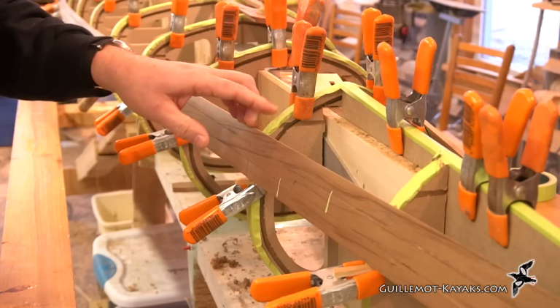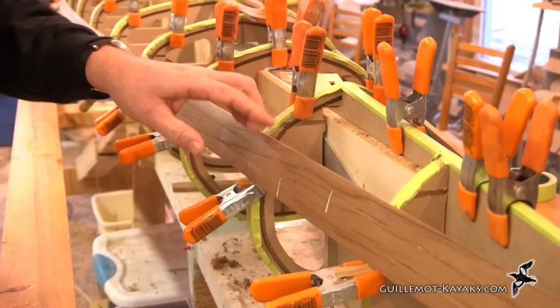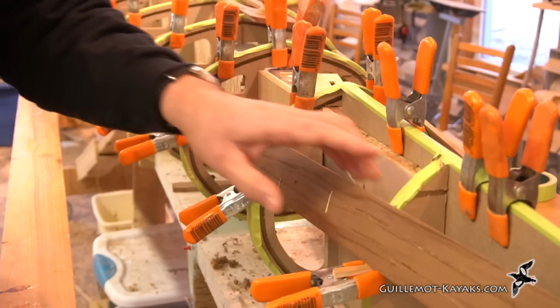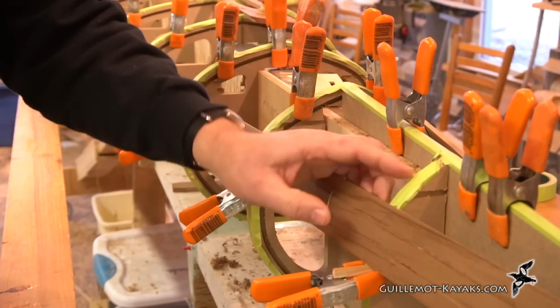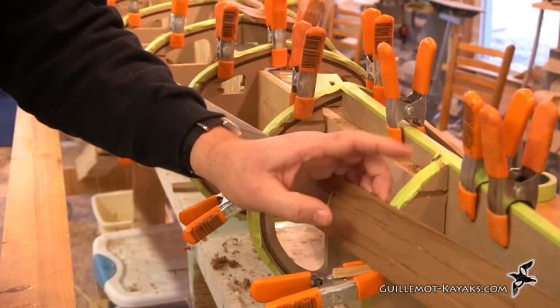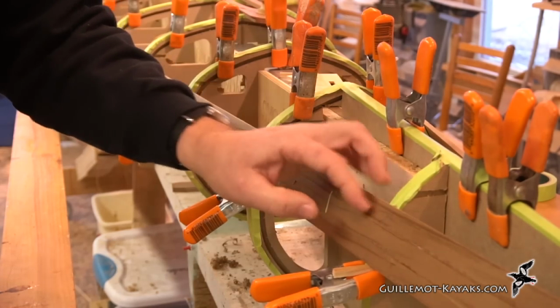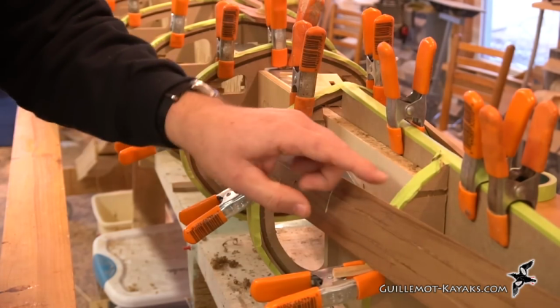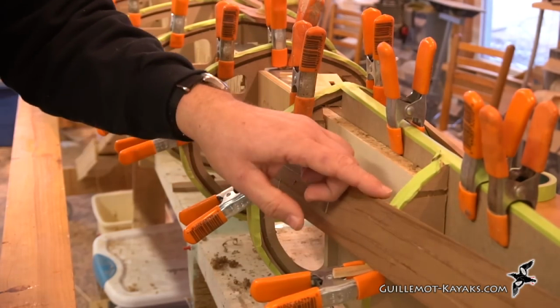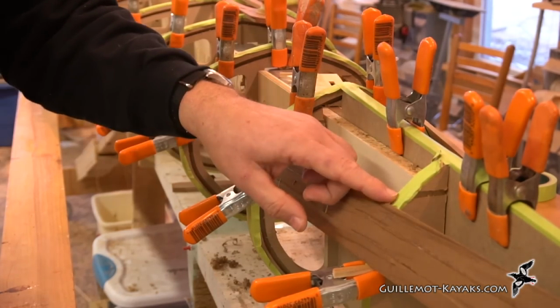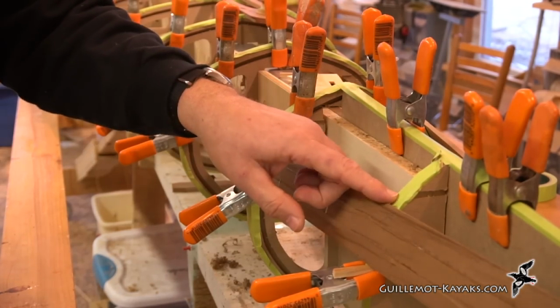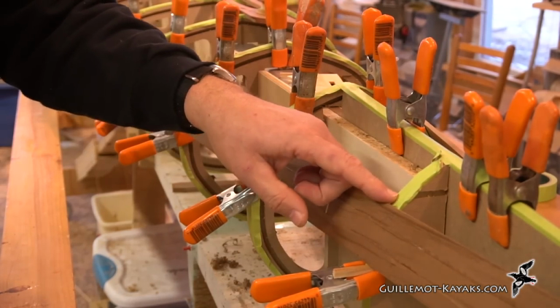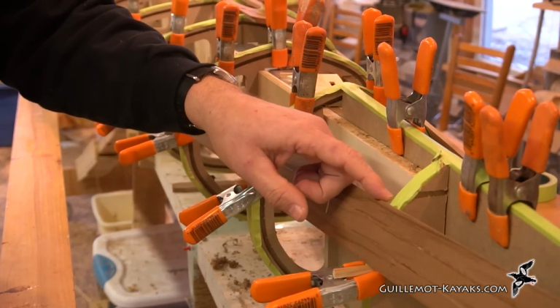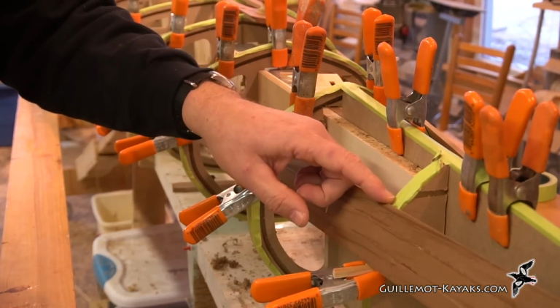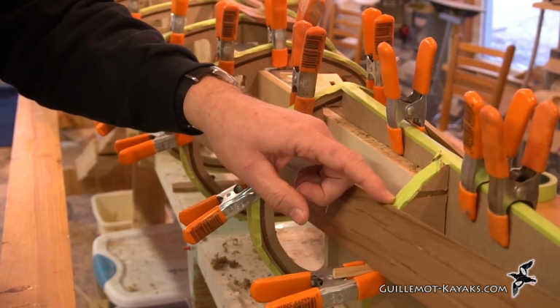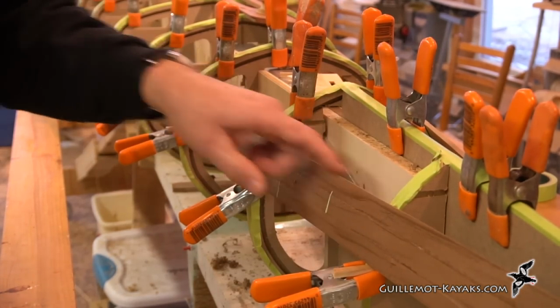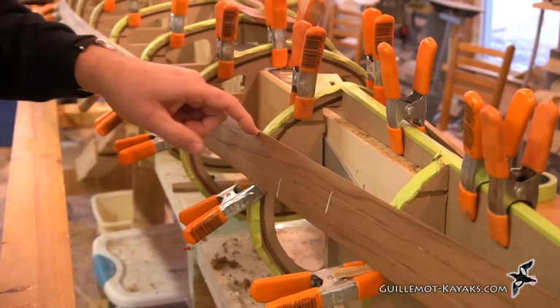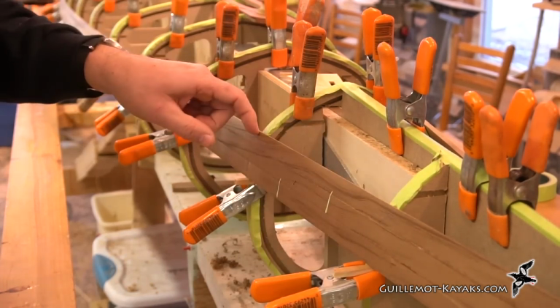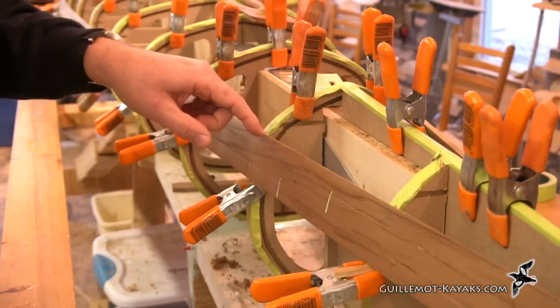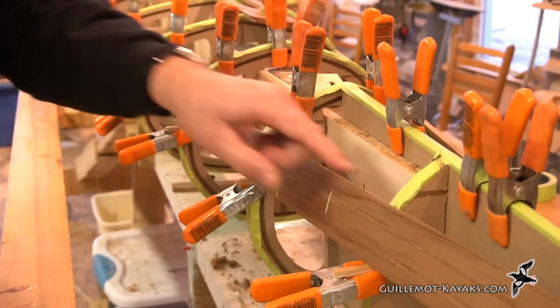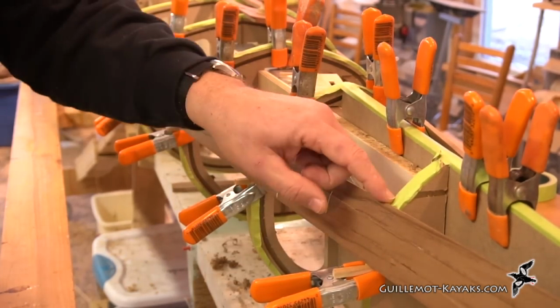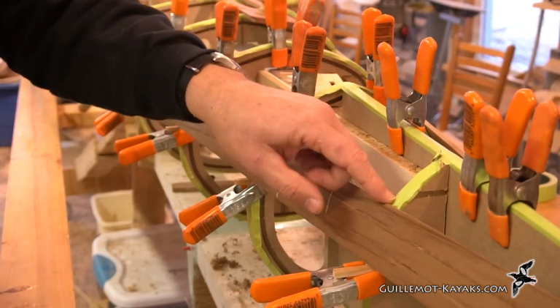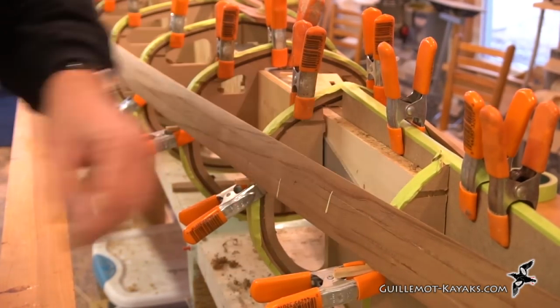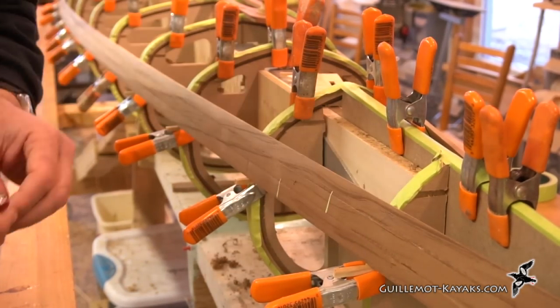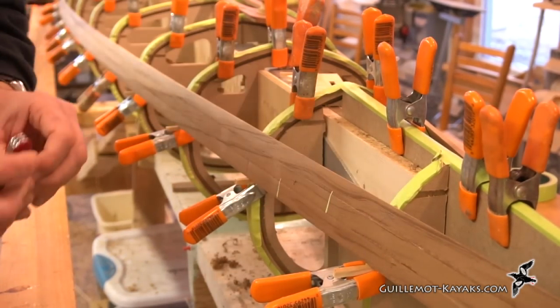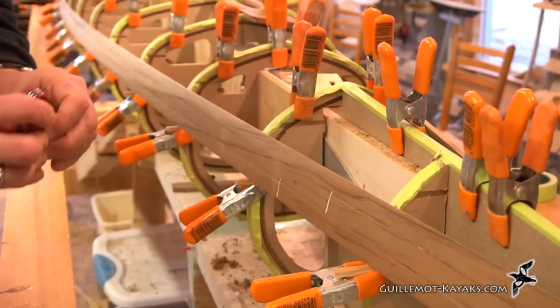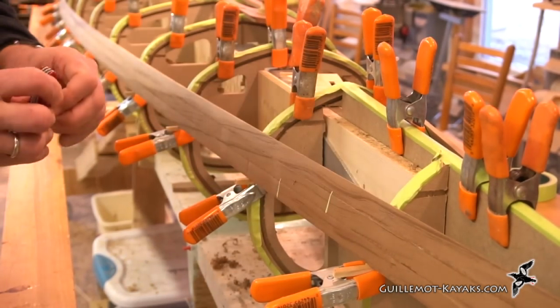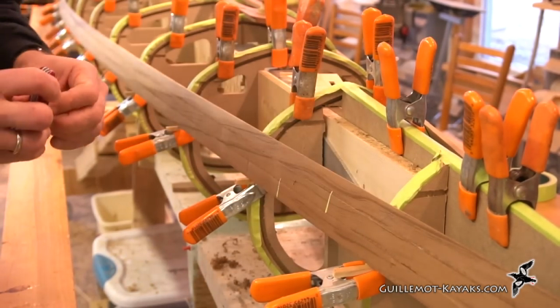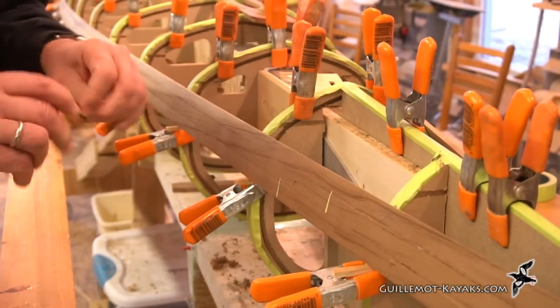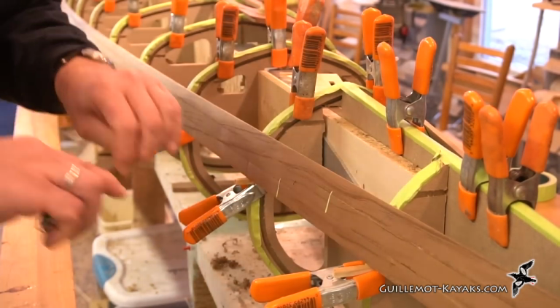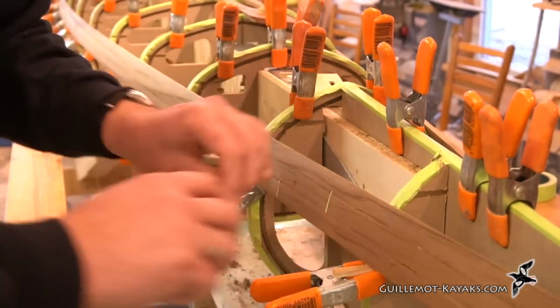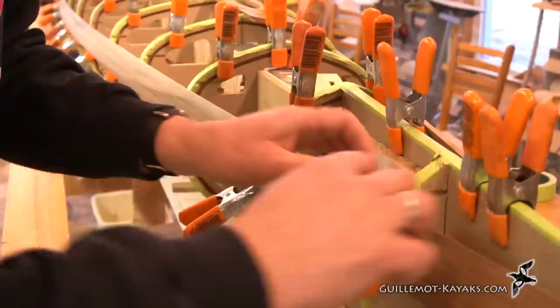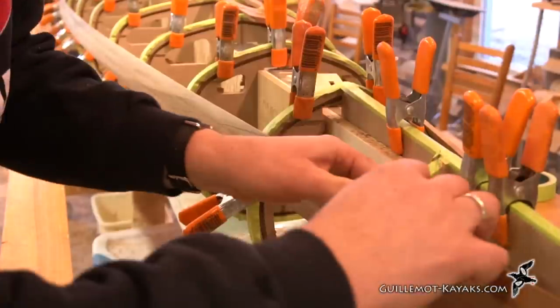Before I do the robo bevel, I'm just going to come through and look for any glue squeezed out from that hot melt glue that I just applied.